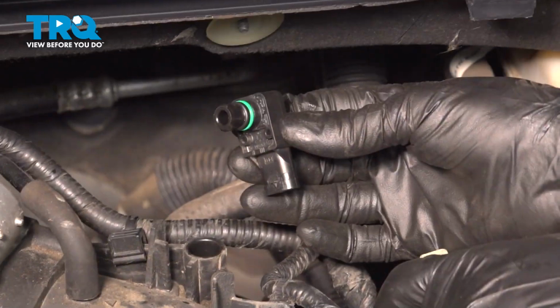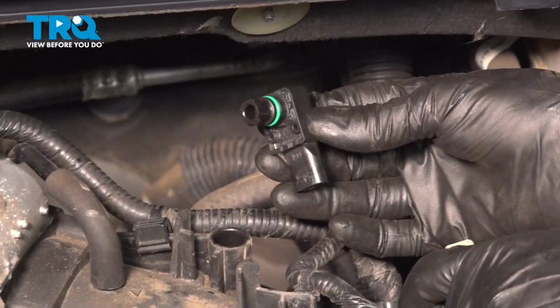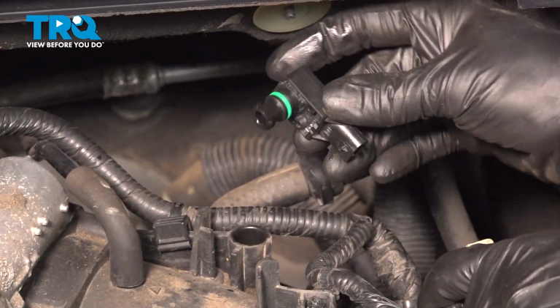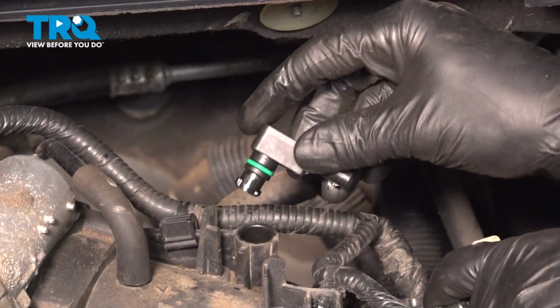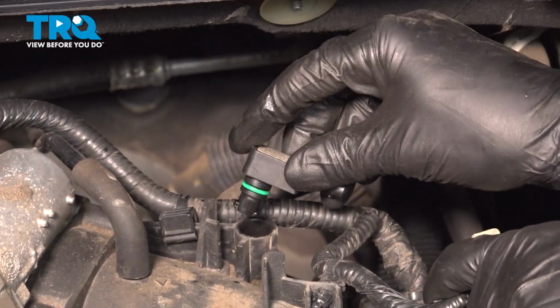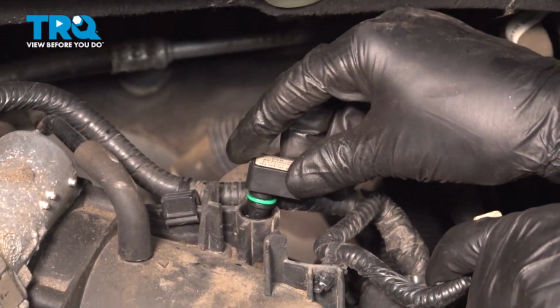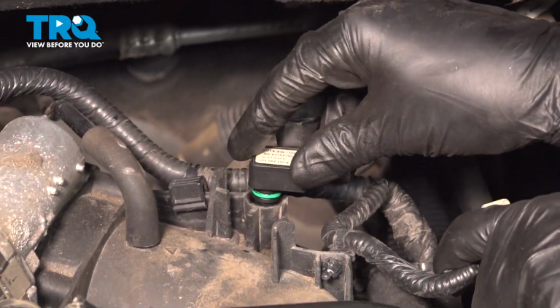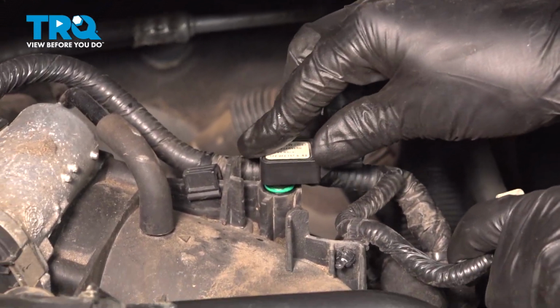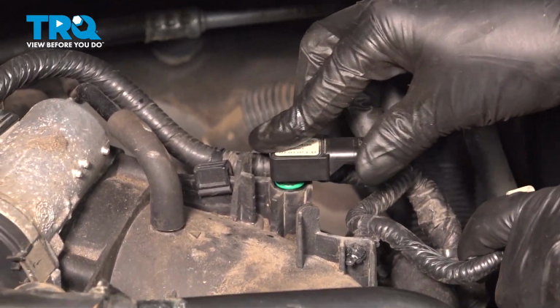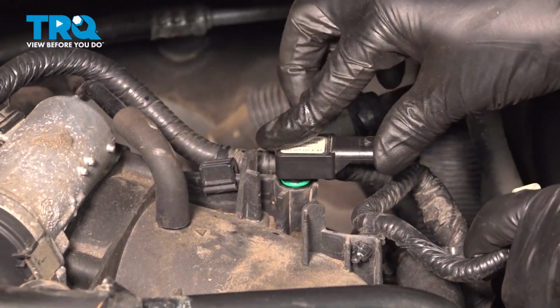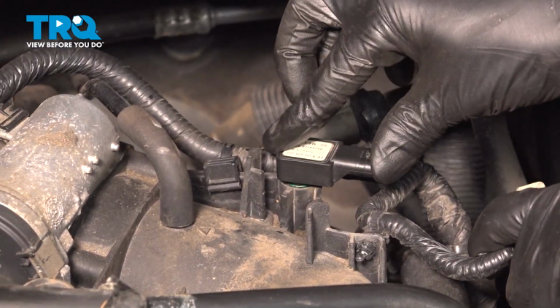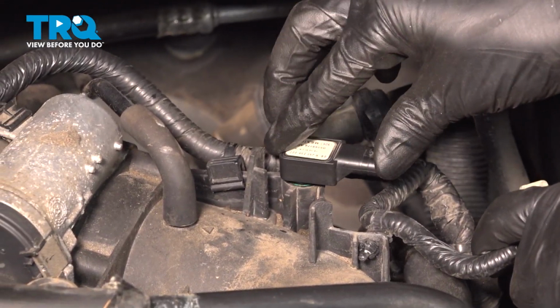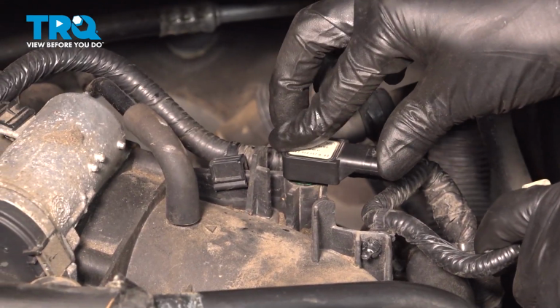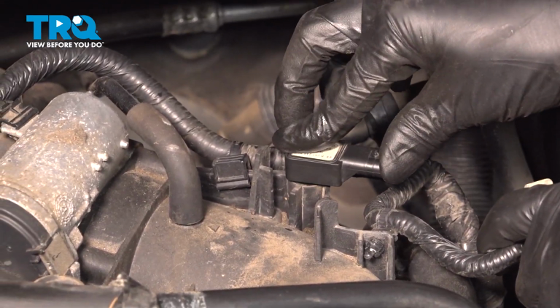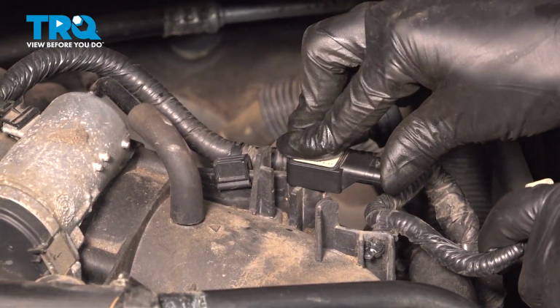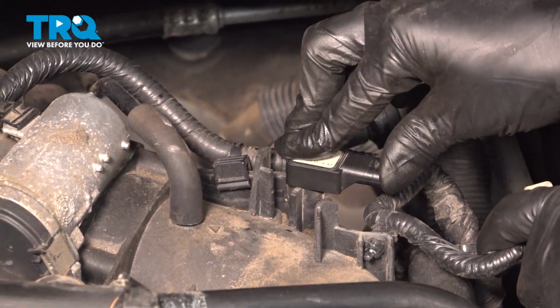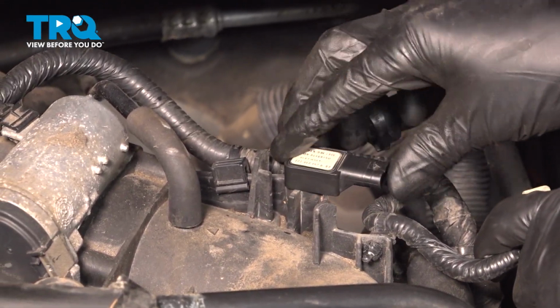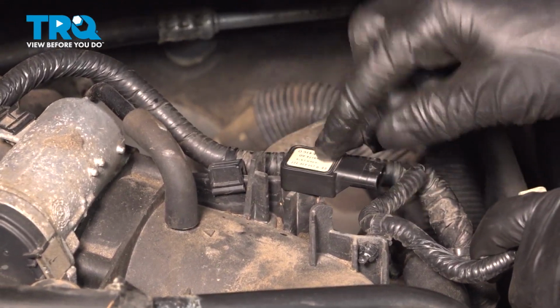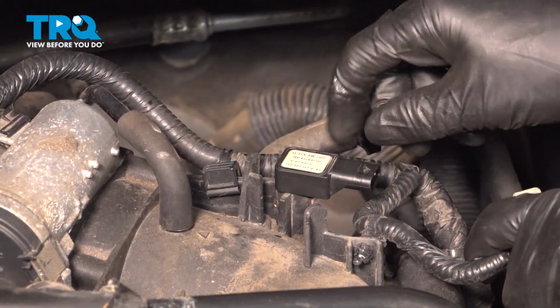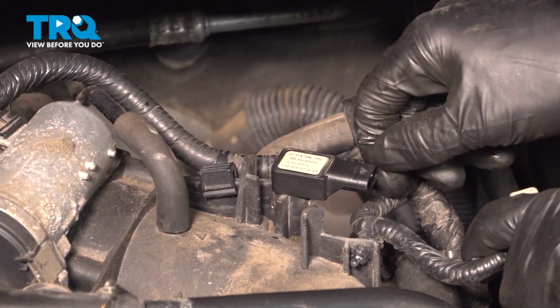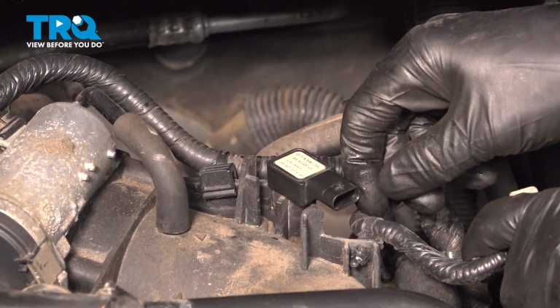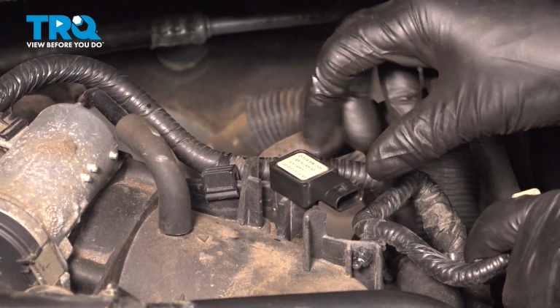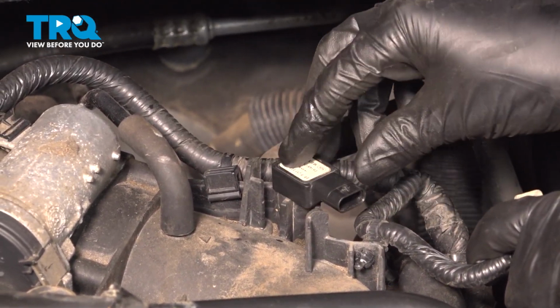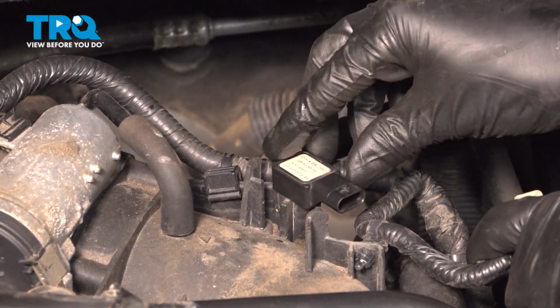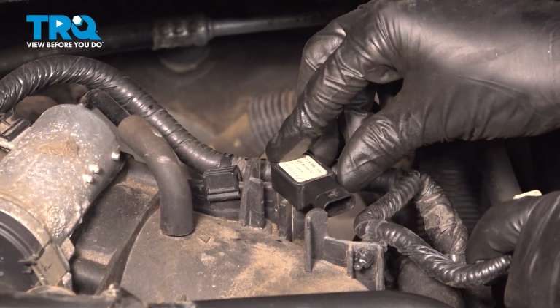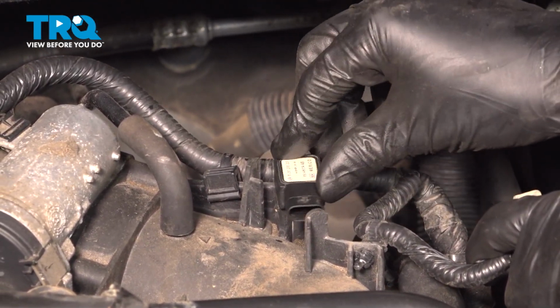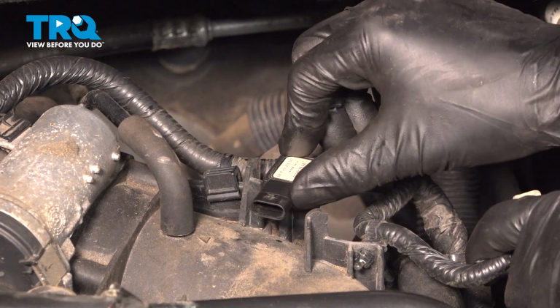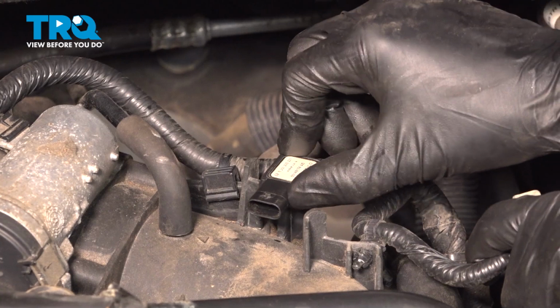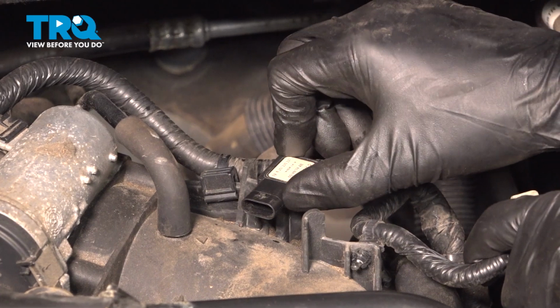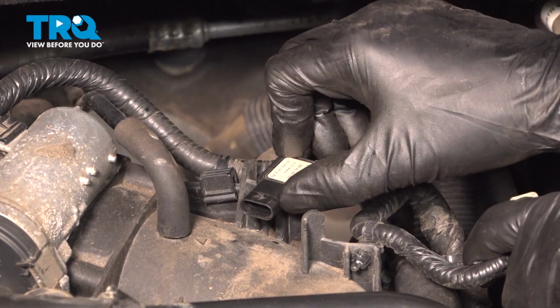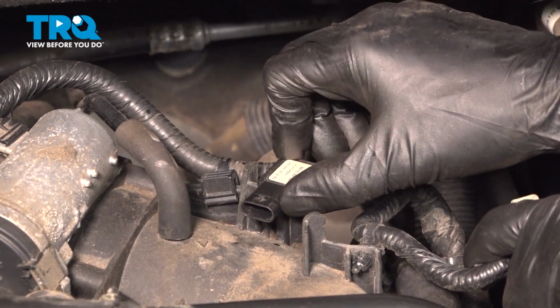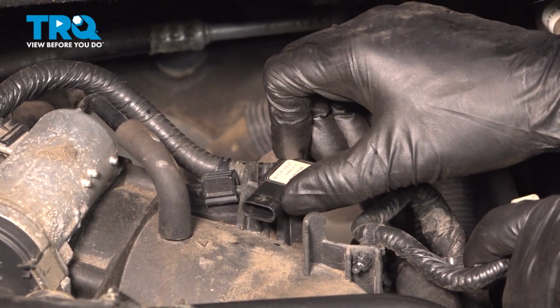Now take your MAP sensor, line it up with the hole, press it in until it clicks, and turn it clockwise to lock it in.